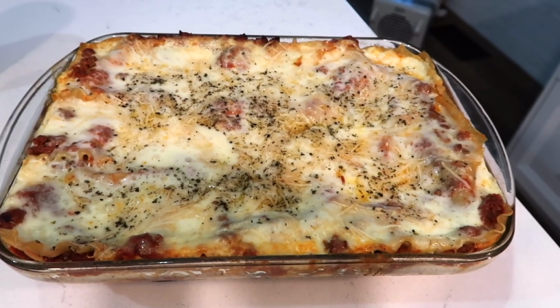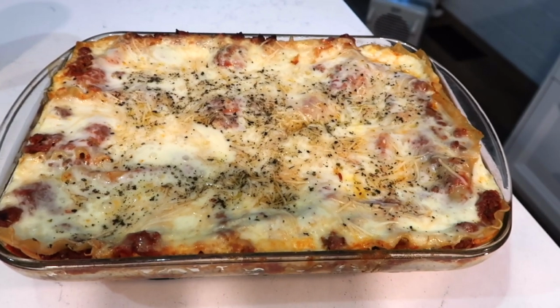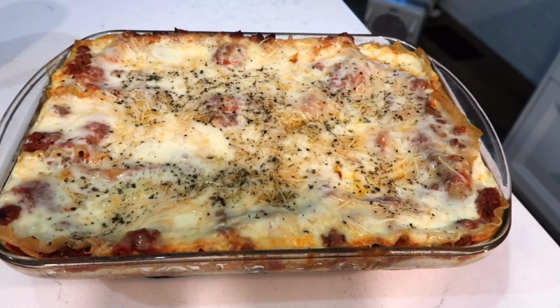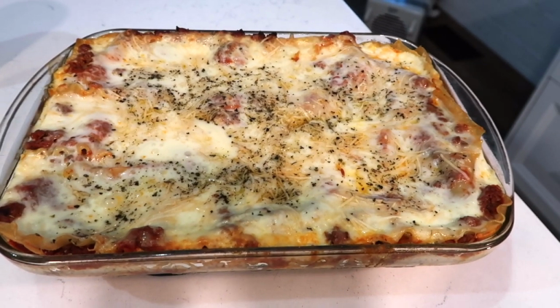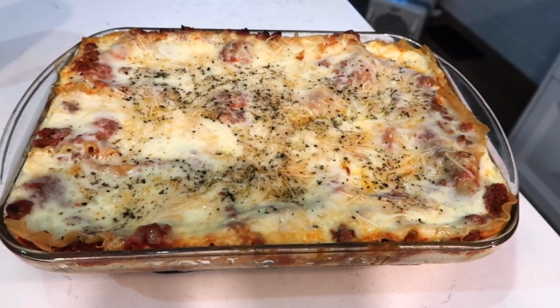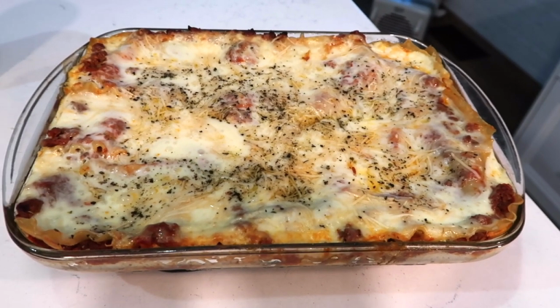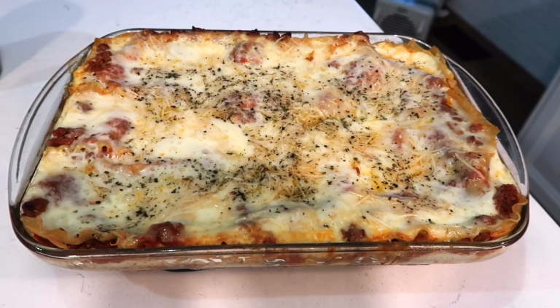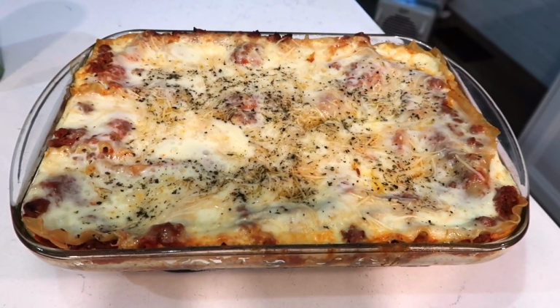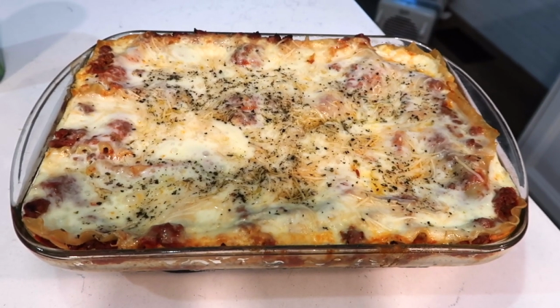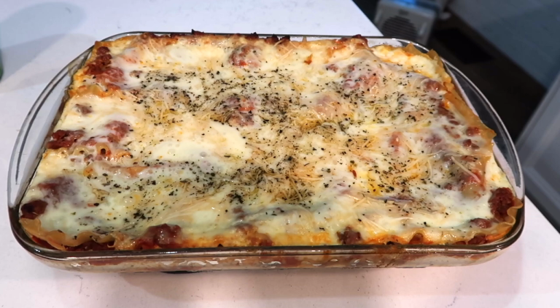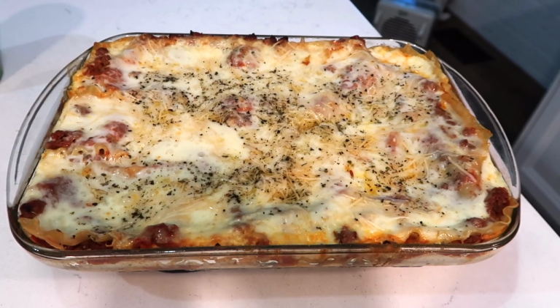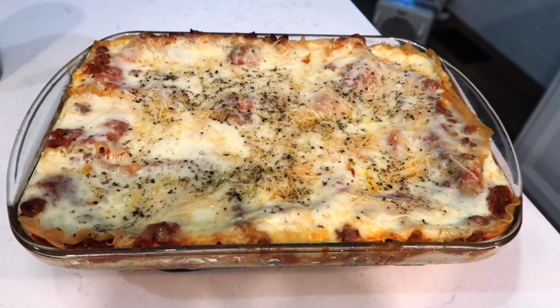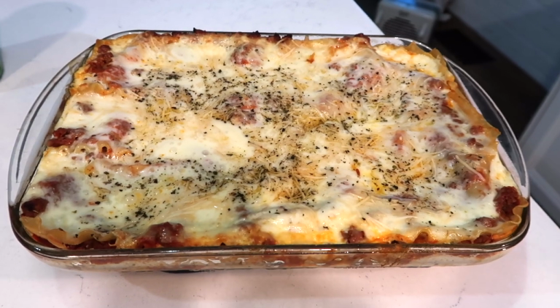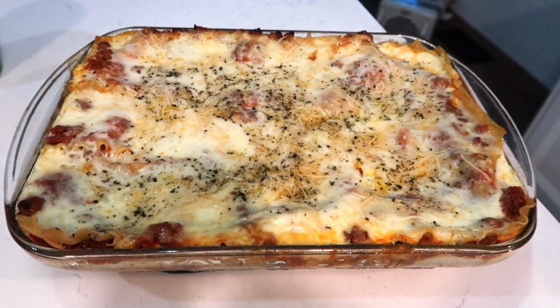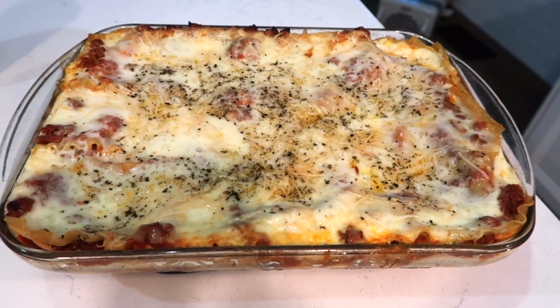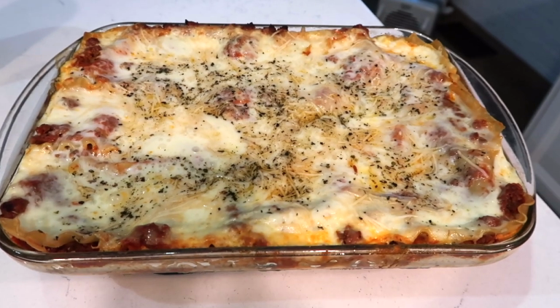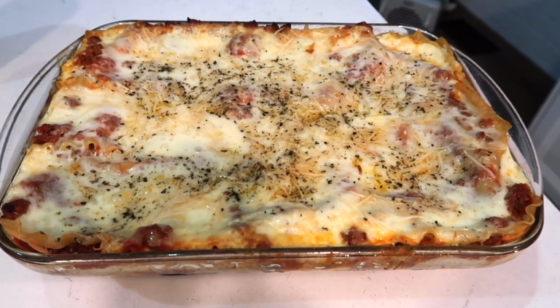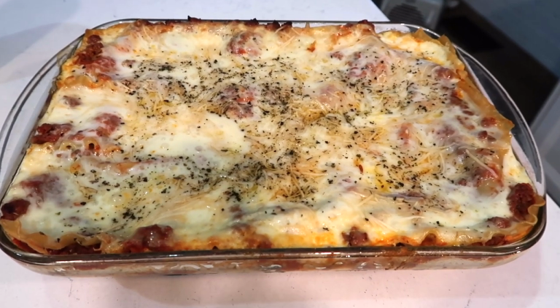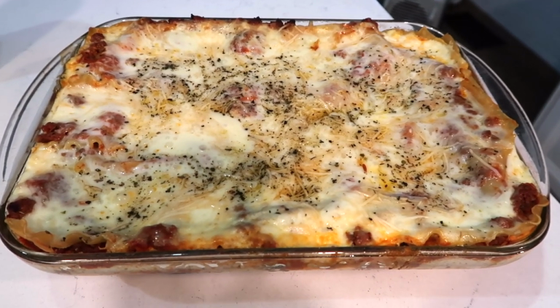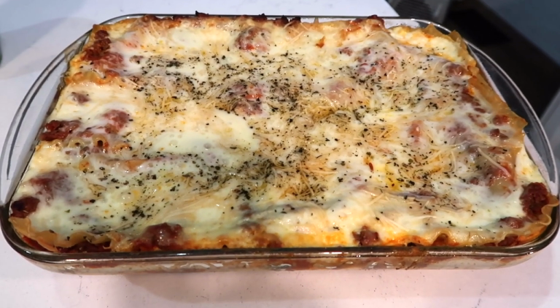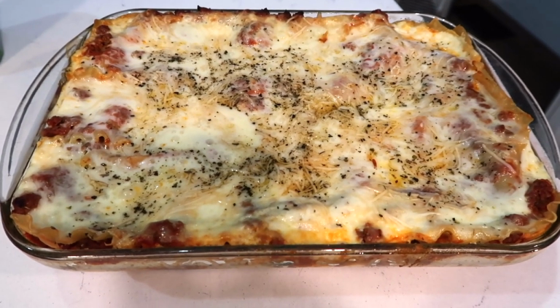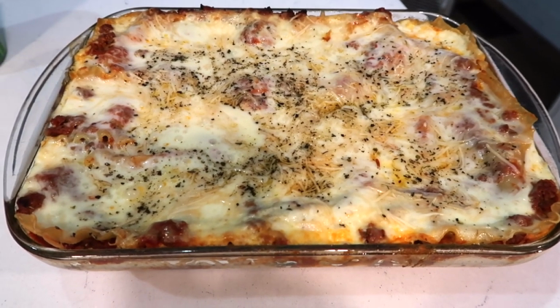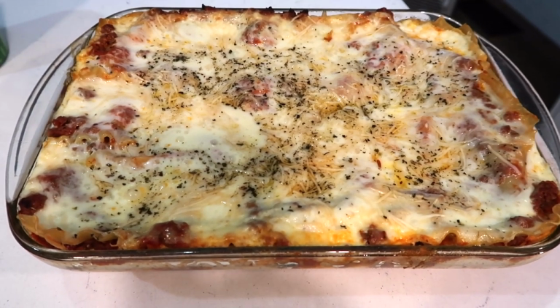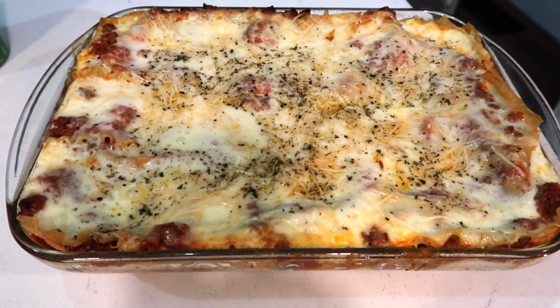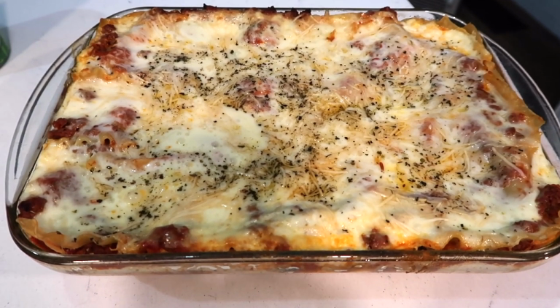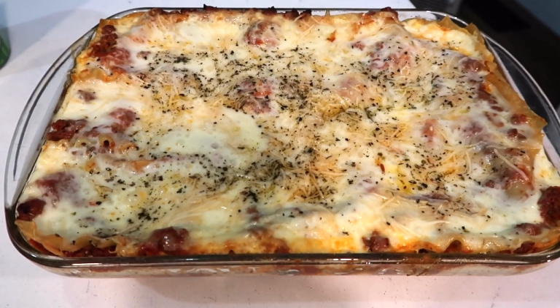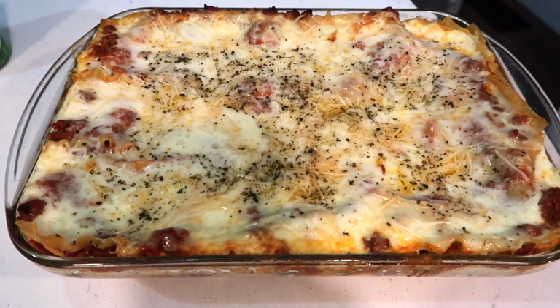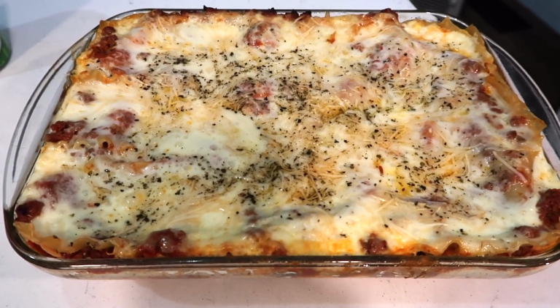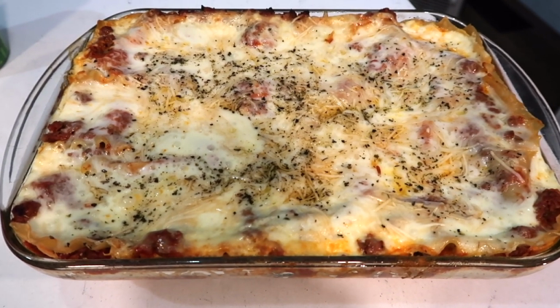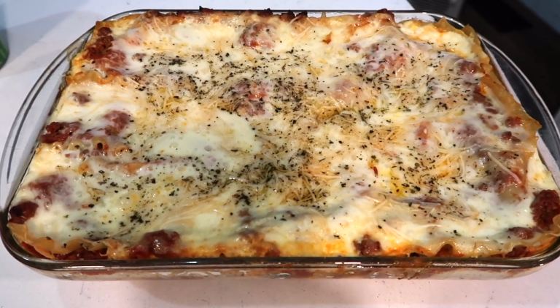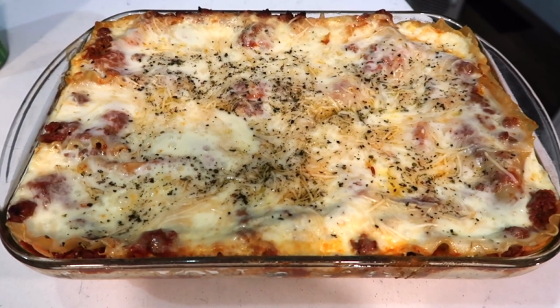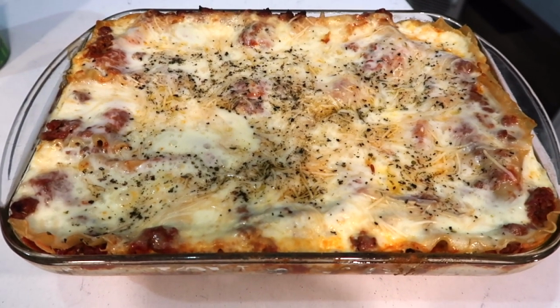Look at this — it just came out of the oven. There's so much ooey gooey cheese on top.